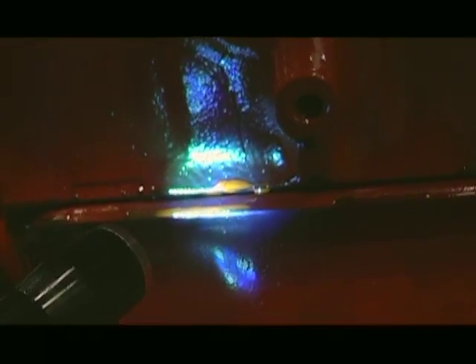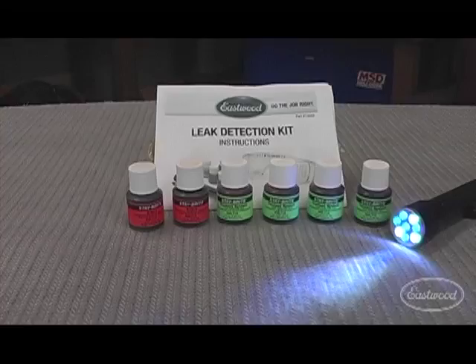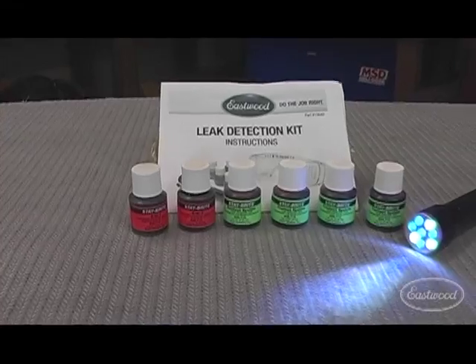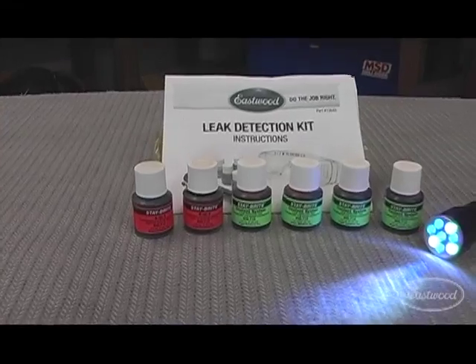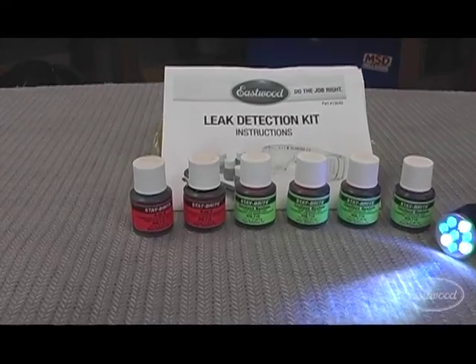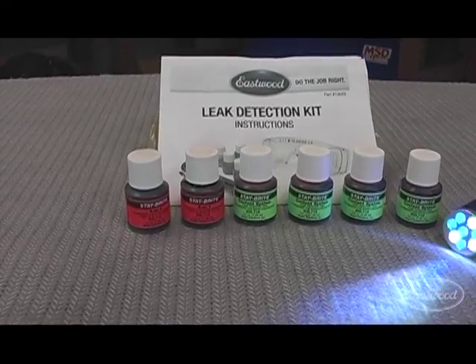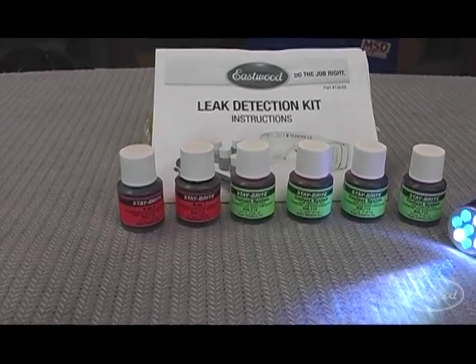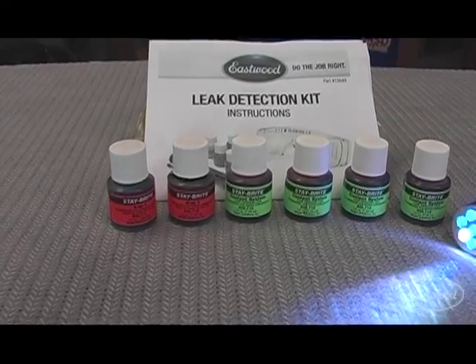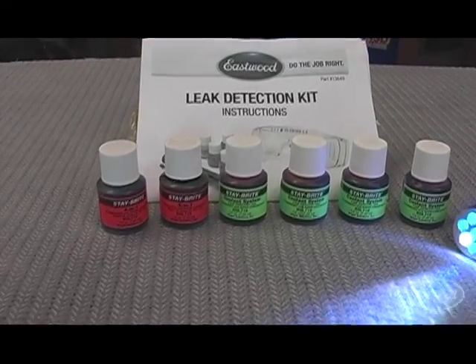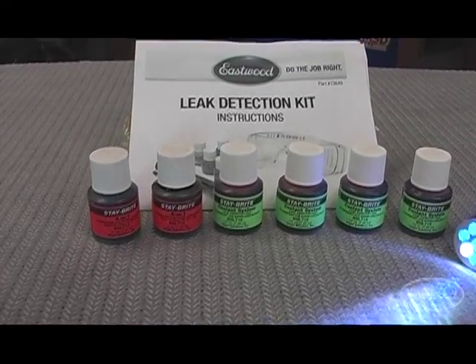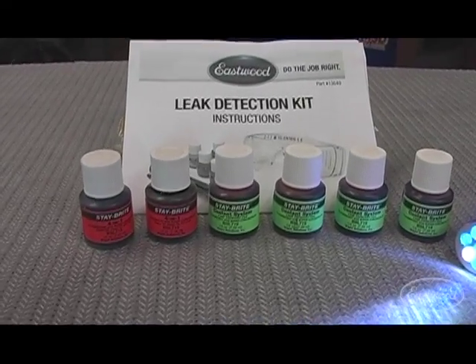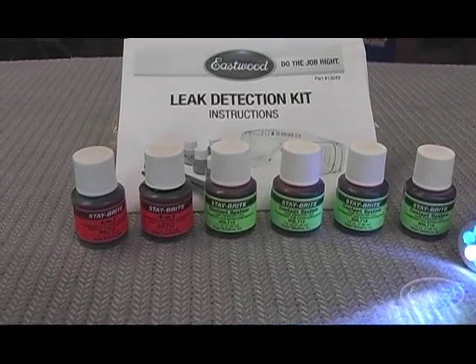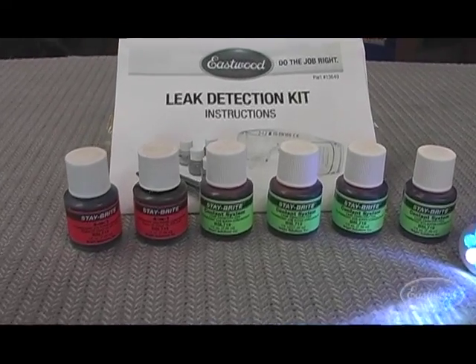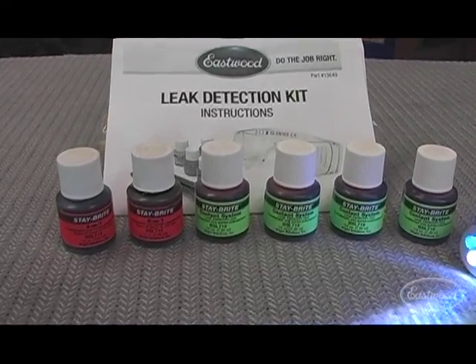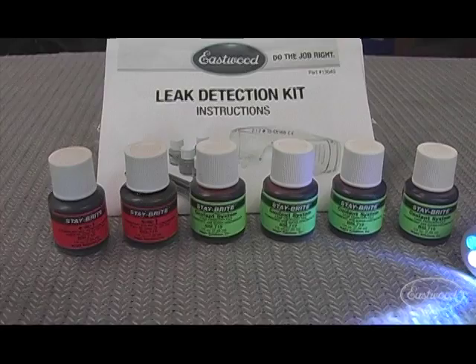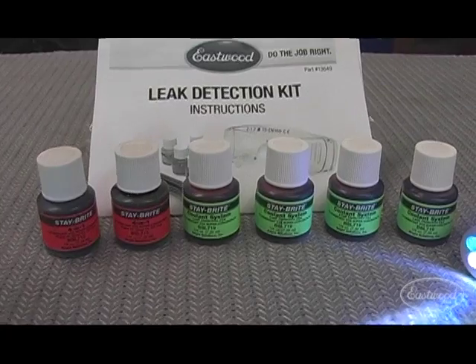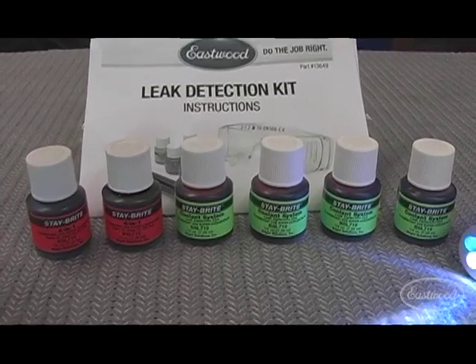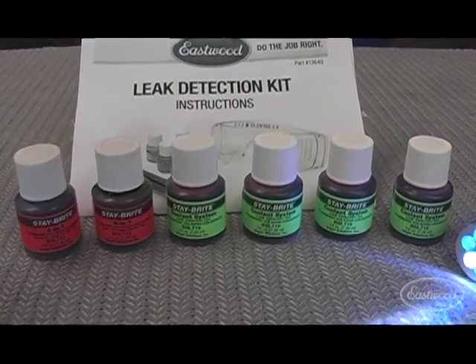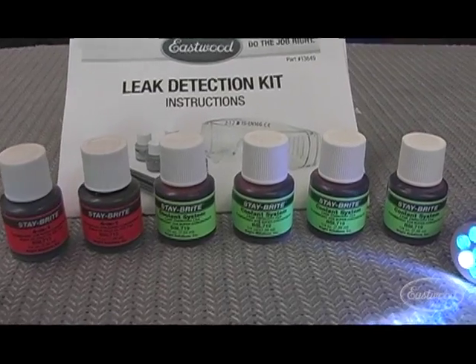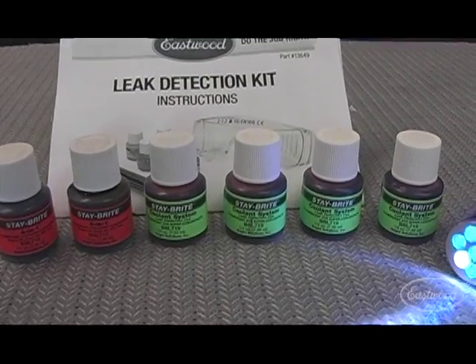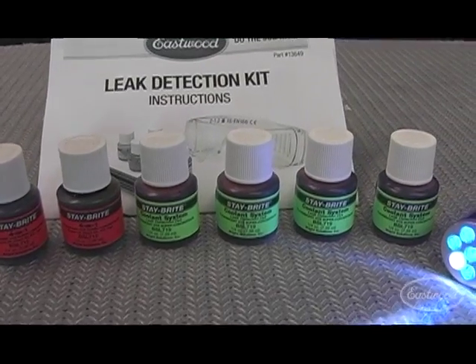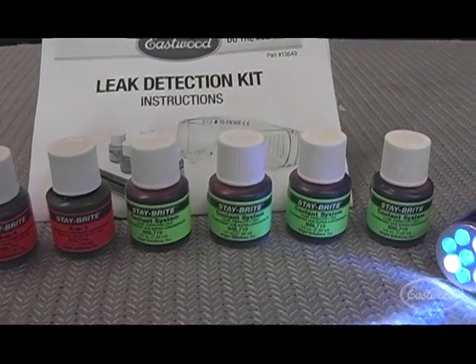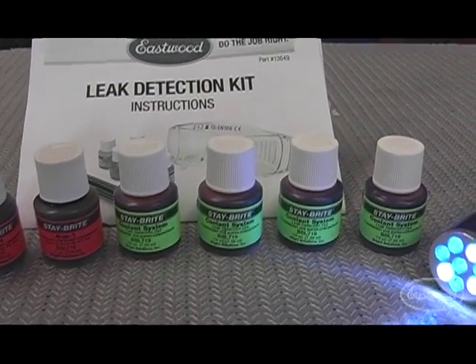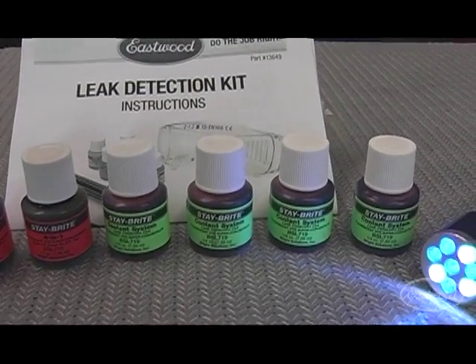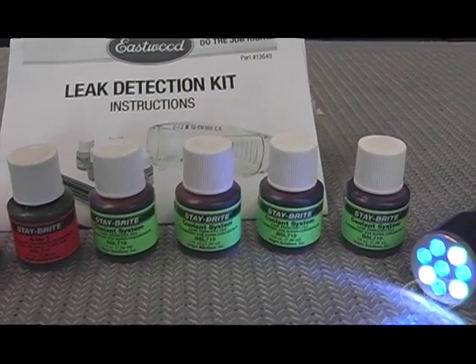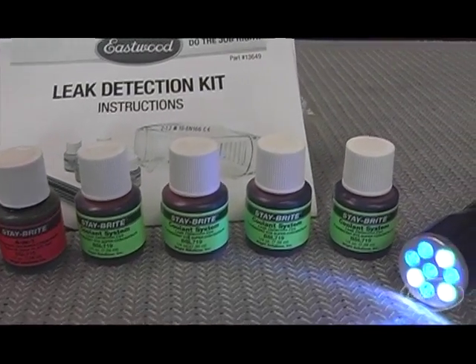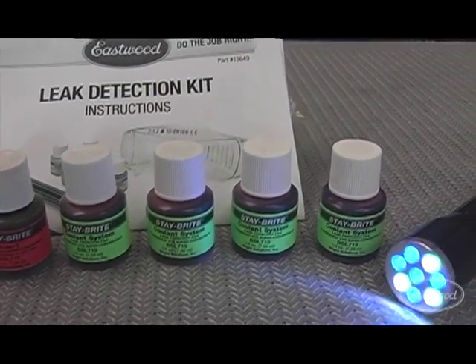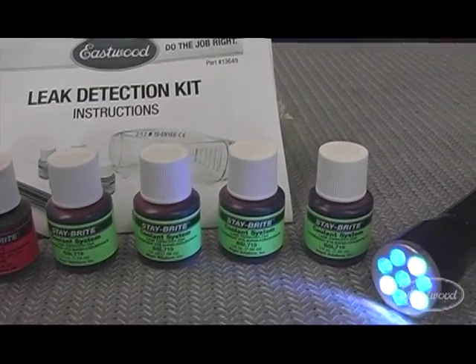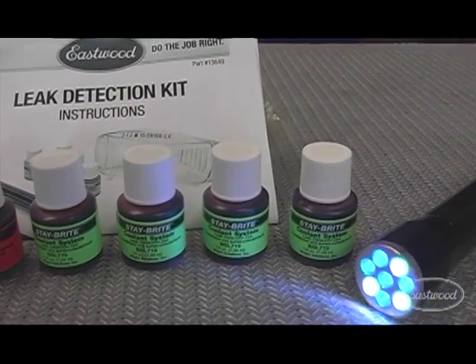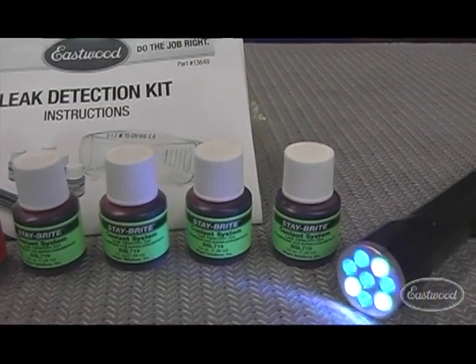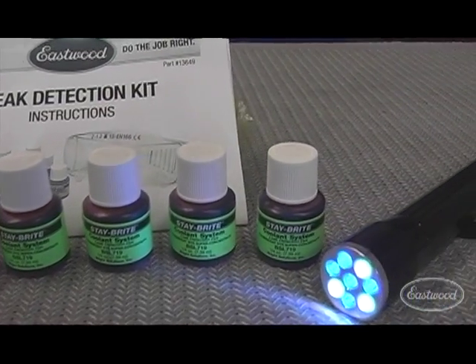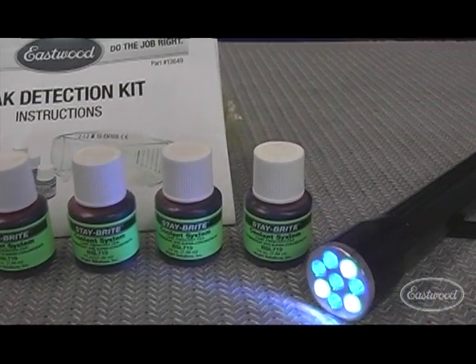So if you've got a vehicle with any type of leak, you need this system. Click the buy now button to get your kit today.